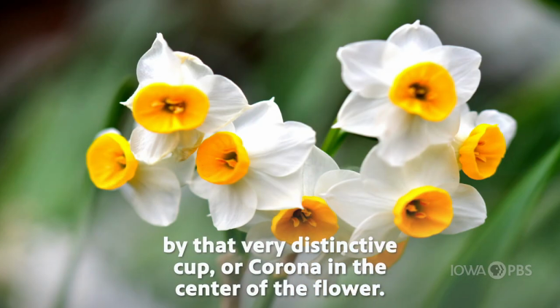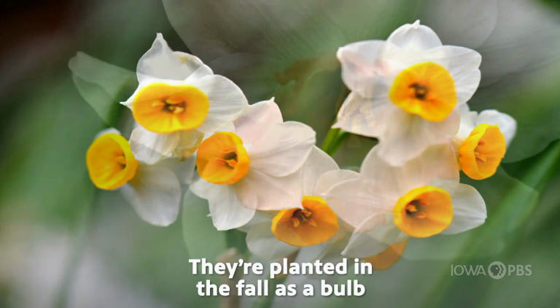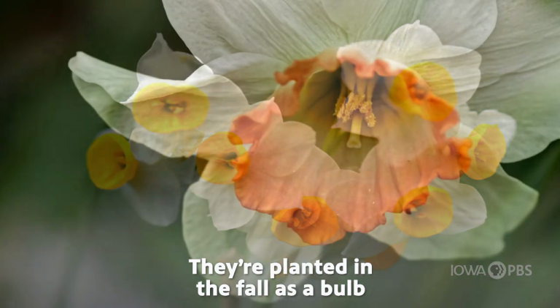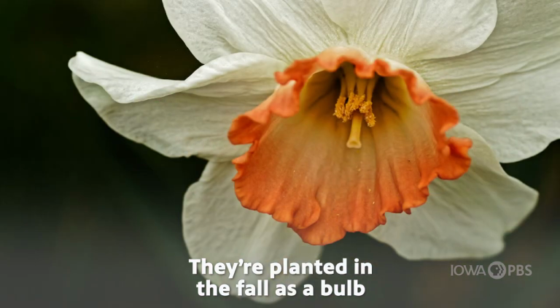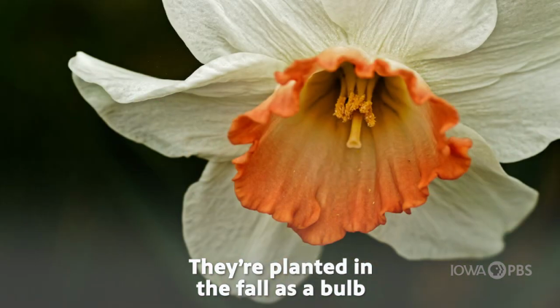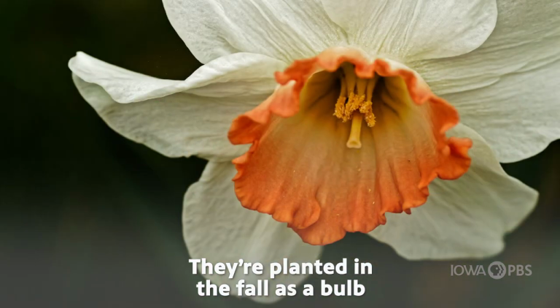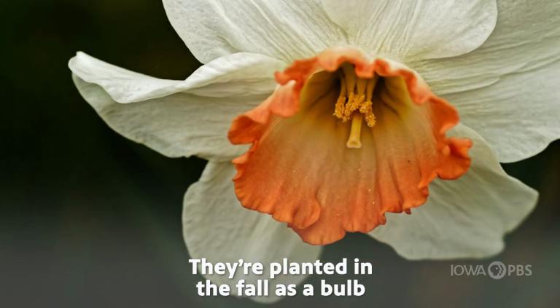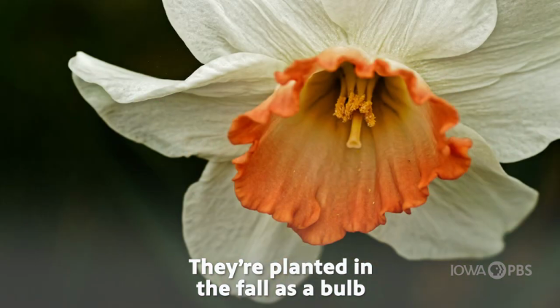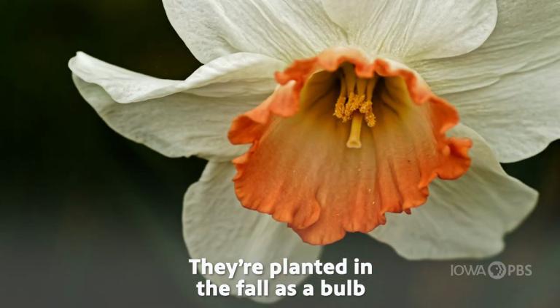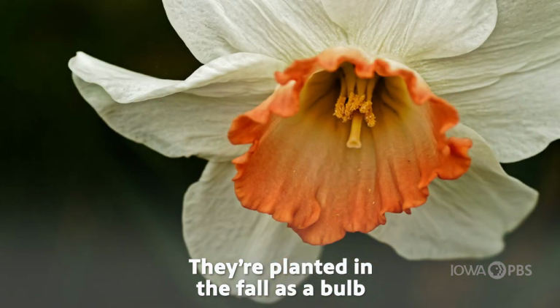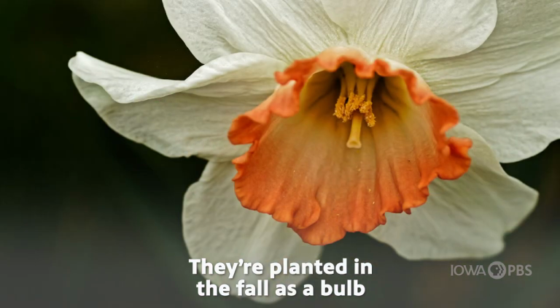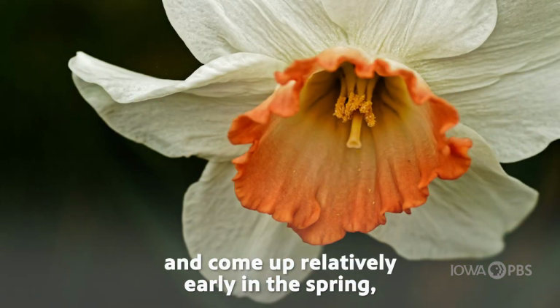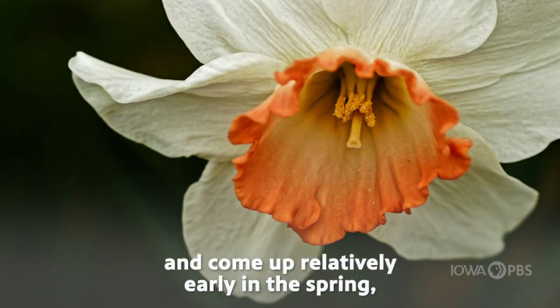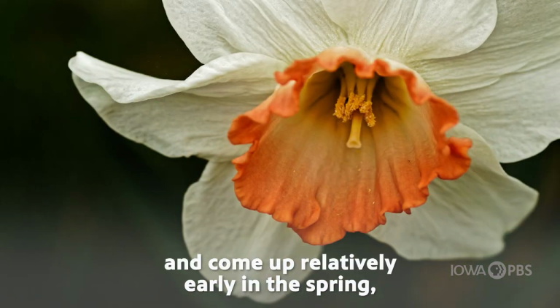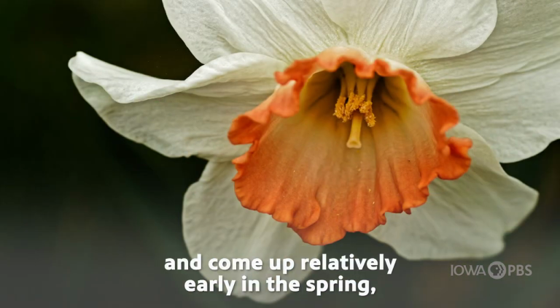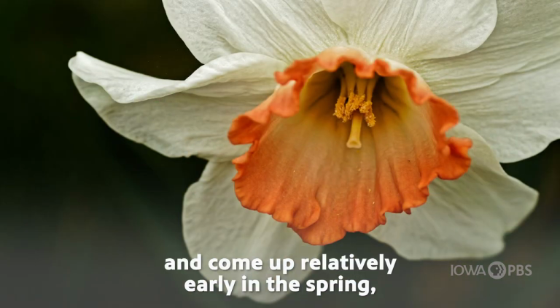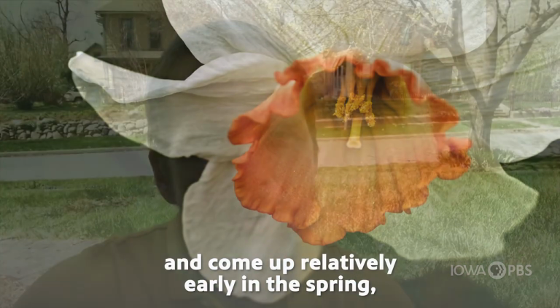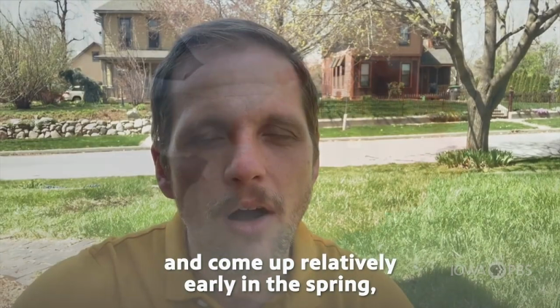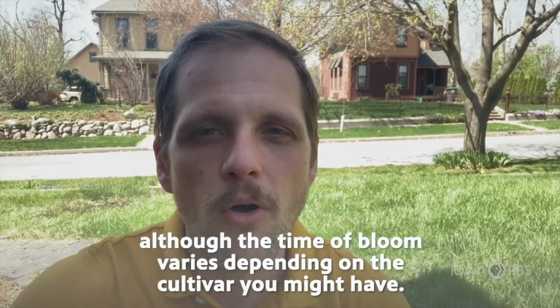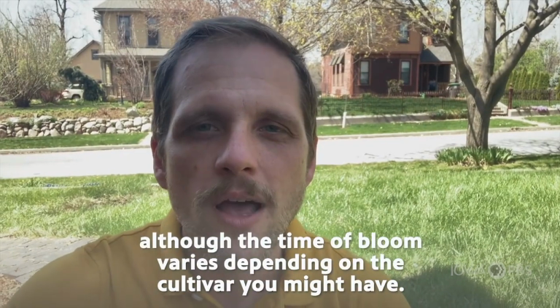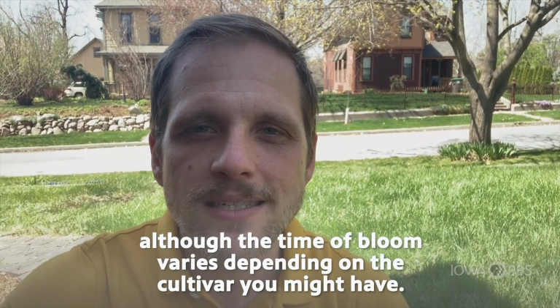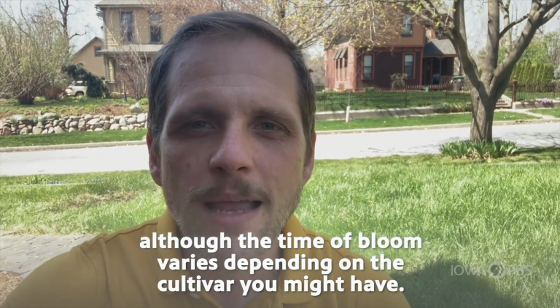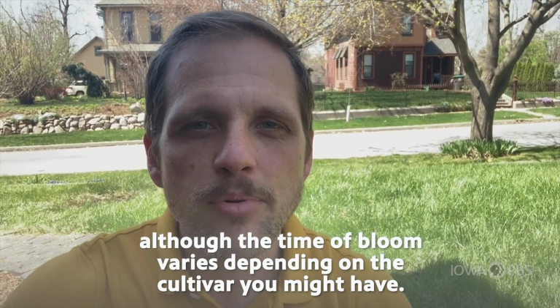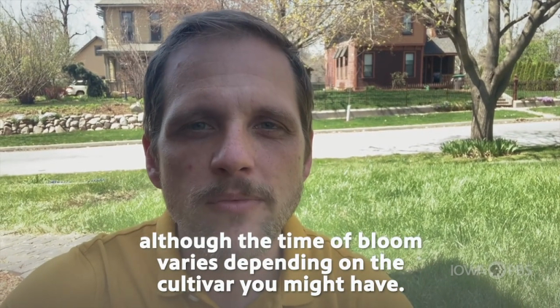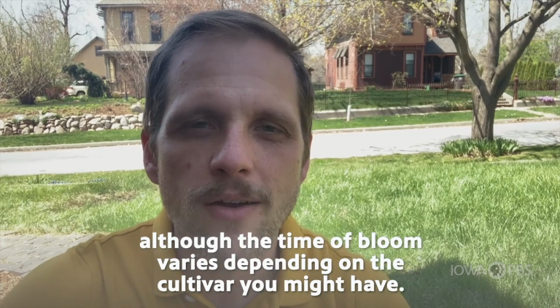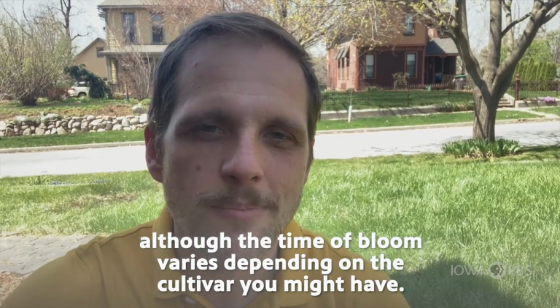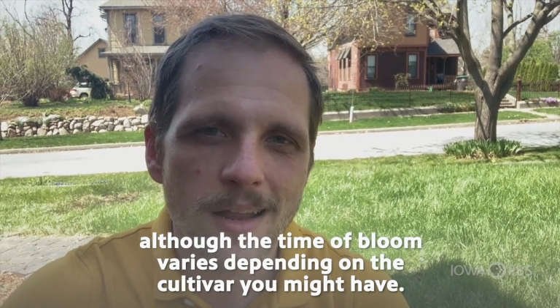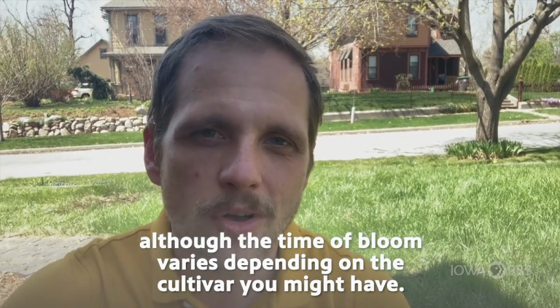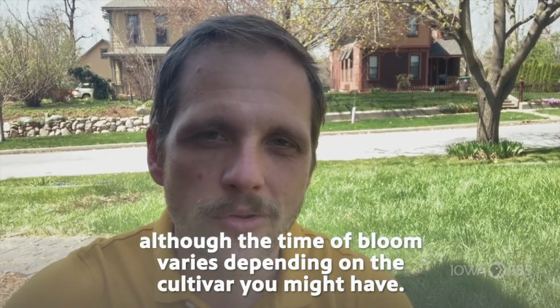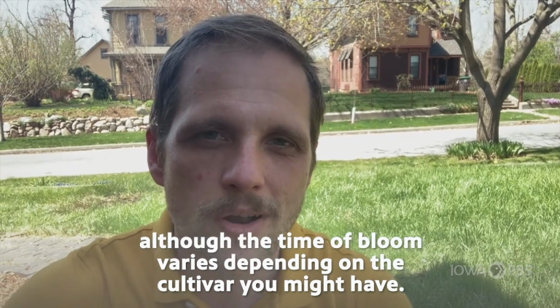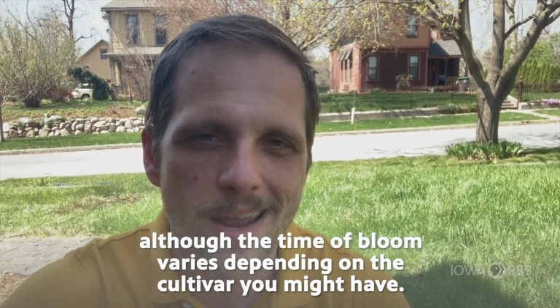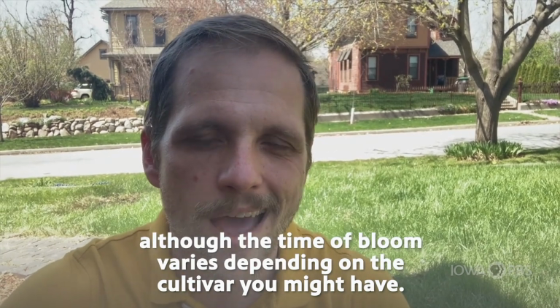They are planted in the fall as a bulb and come up relatively early in the spring, although the time of bloom varies depending on the cultivar you might have.